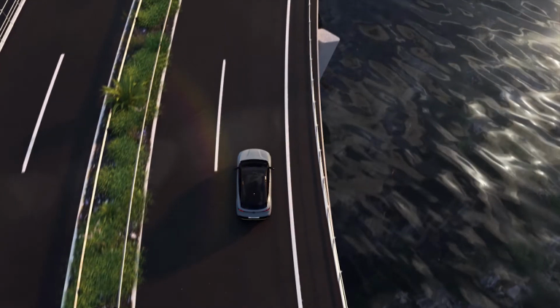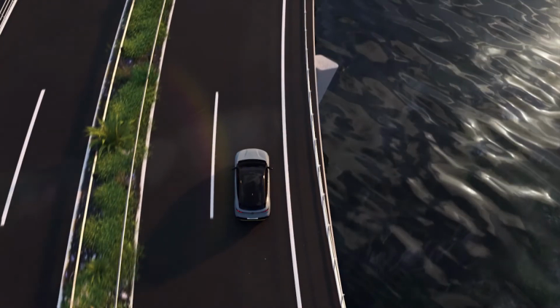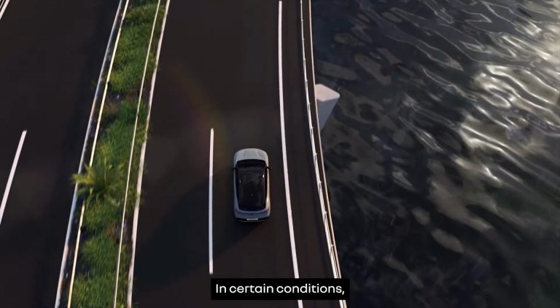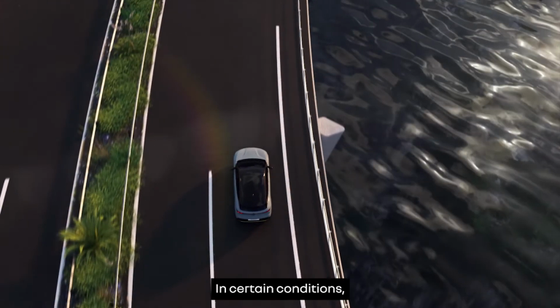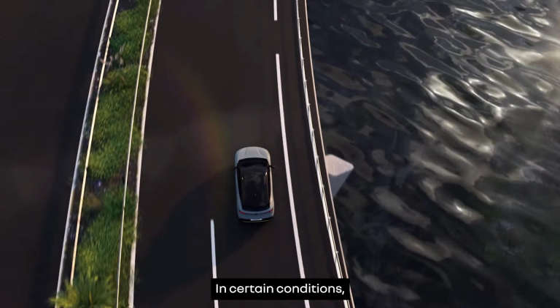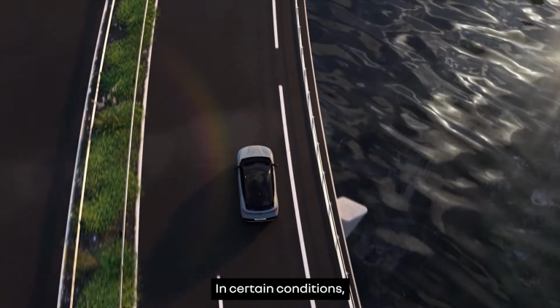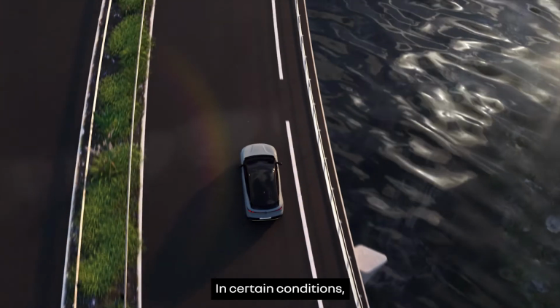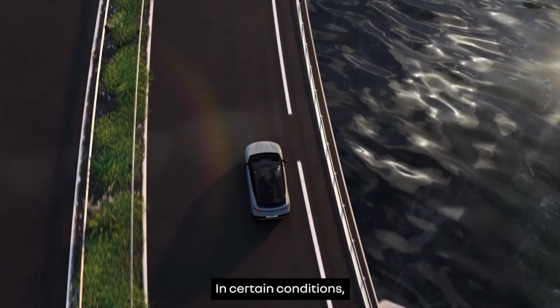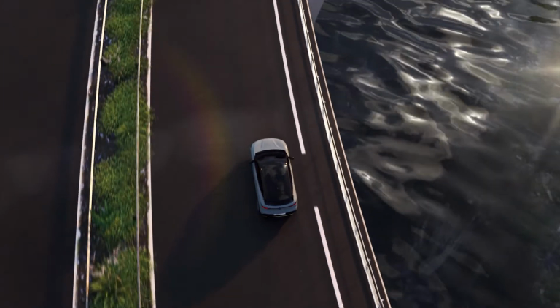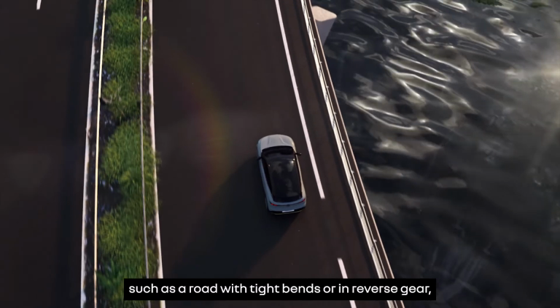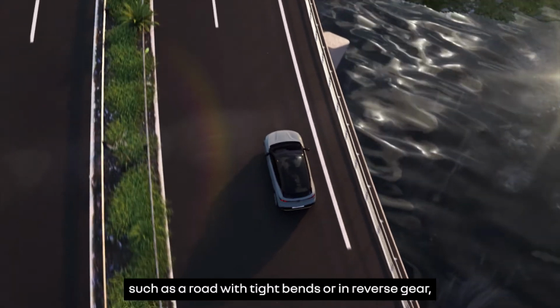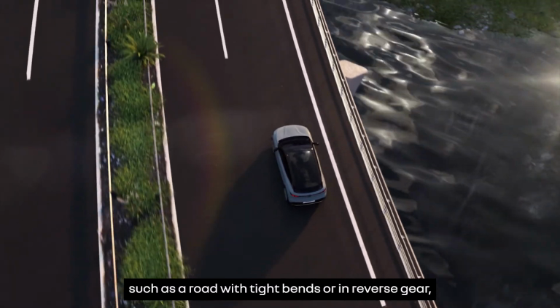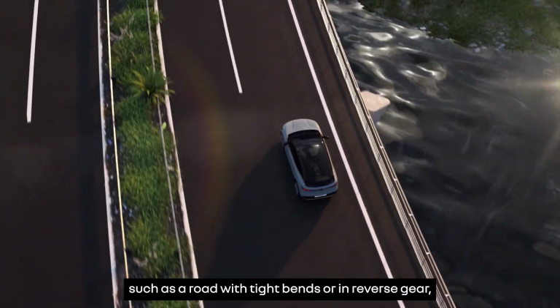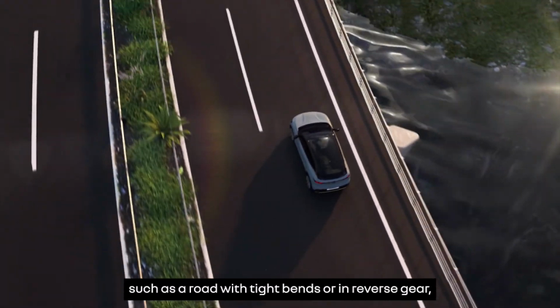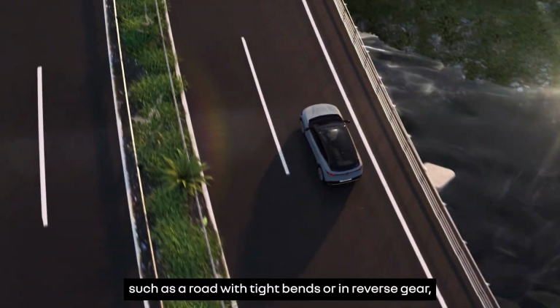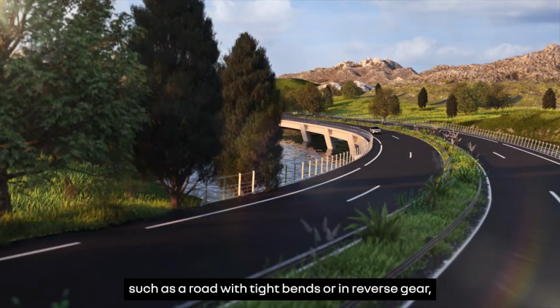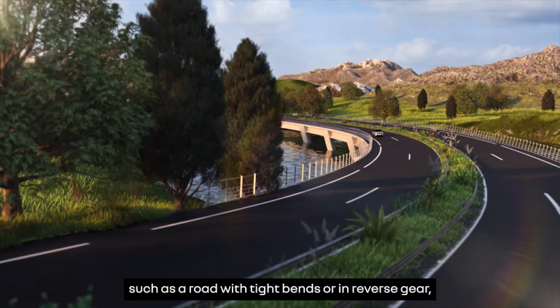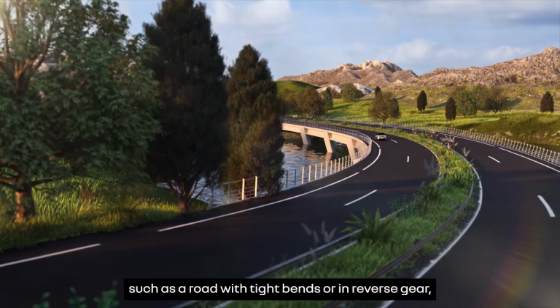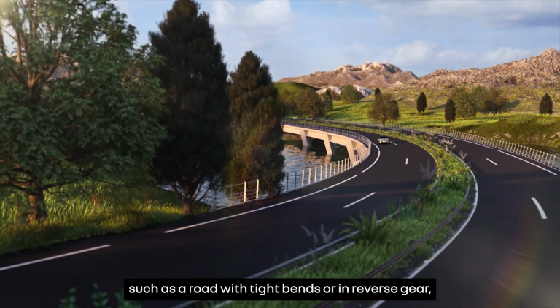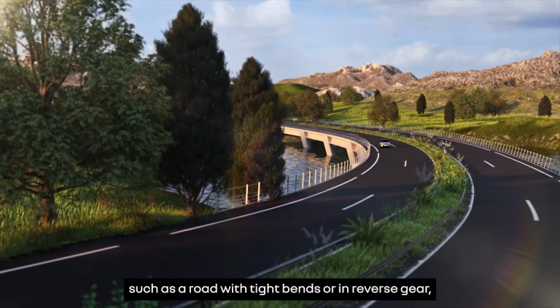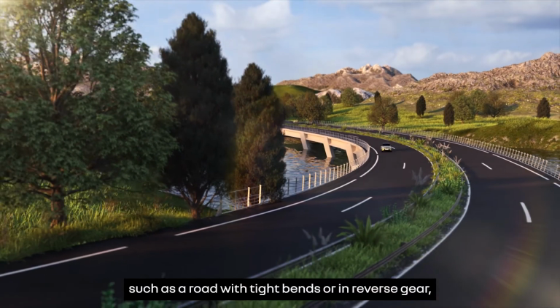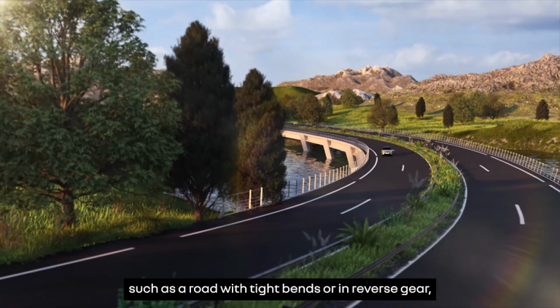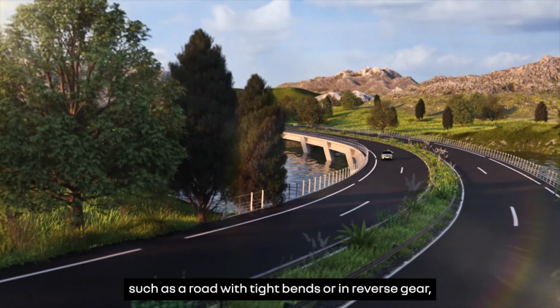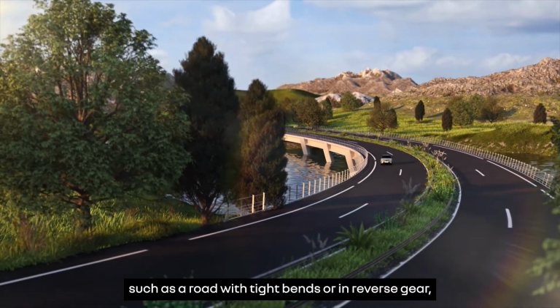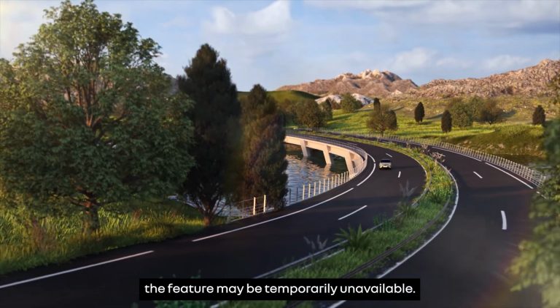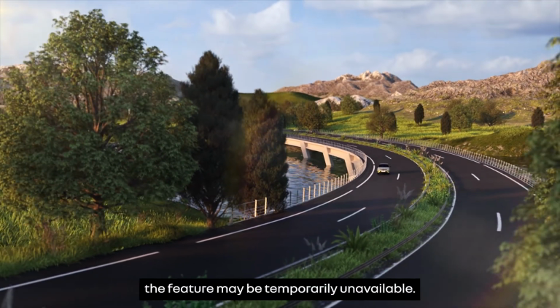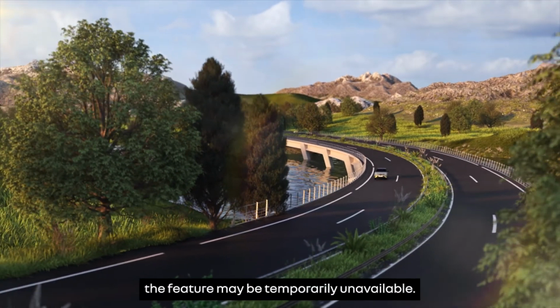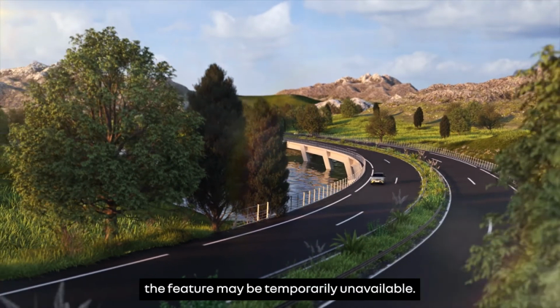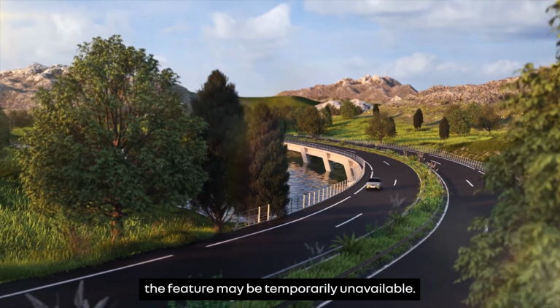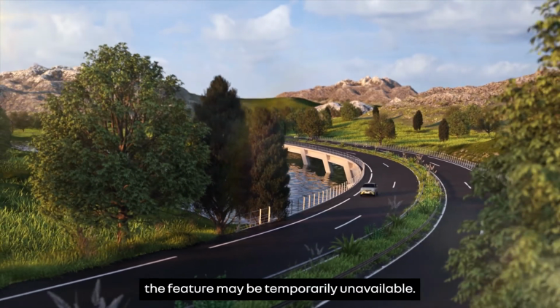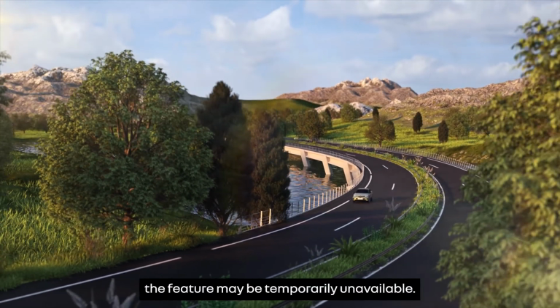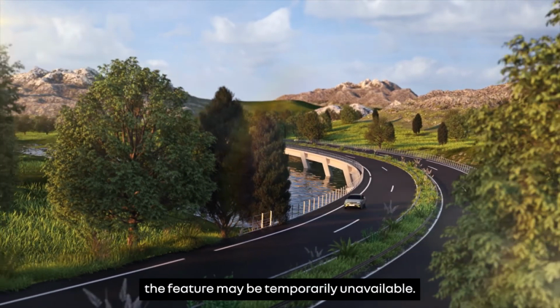In certain conditions, such as a road with tight bends or in reverse gear, the feature may be temporarily unavailable.